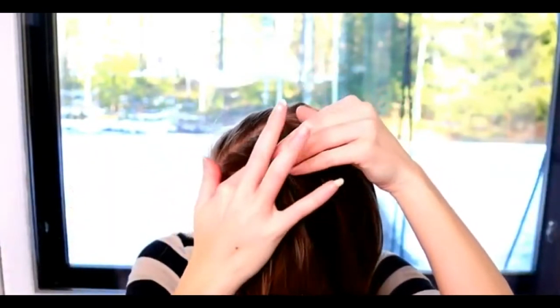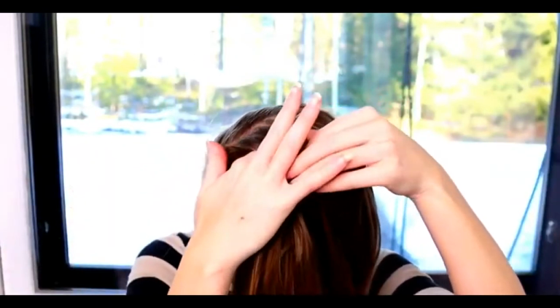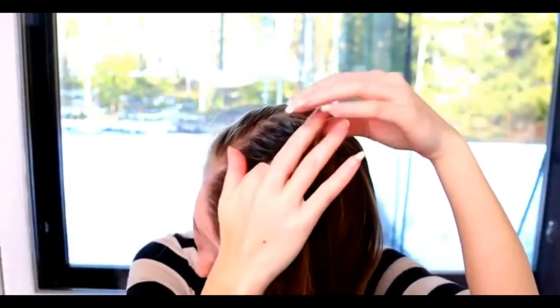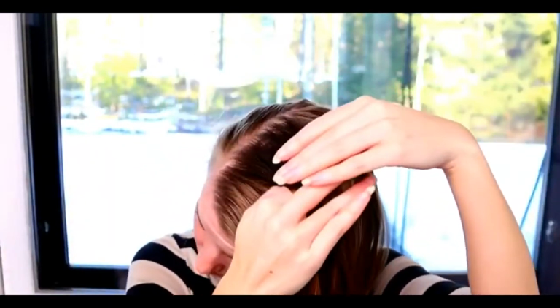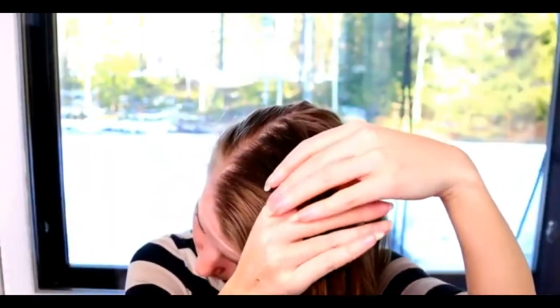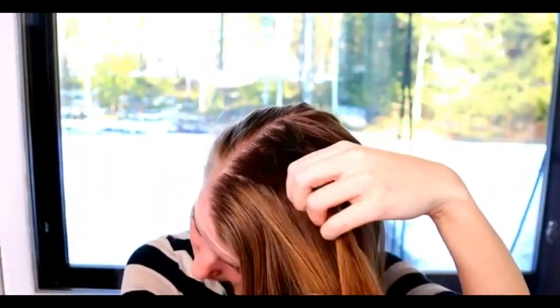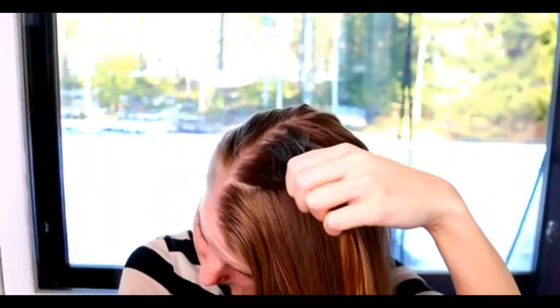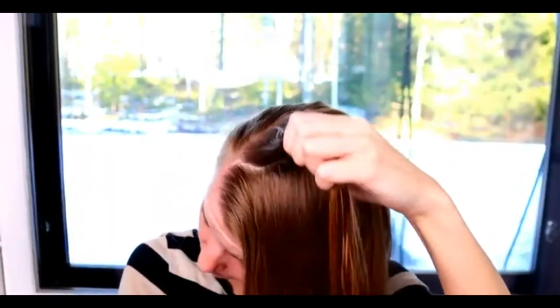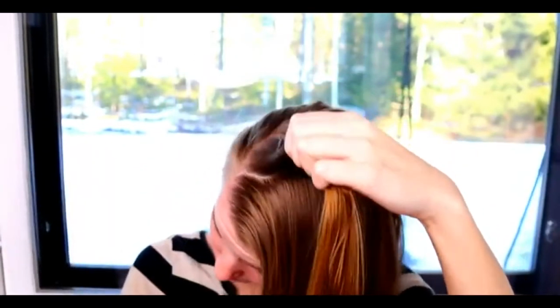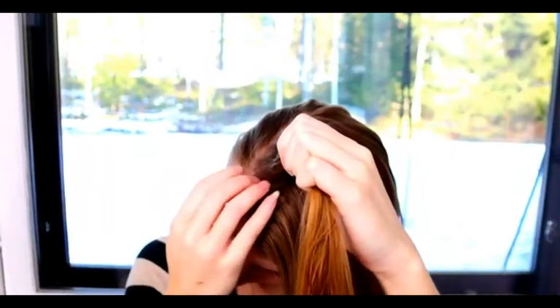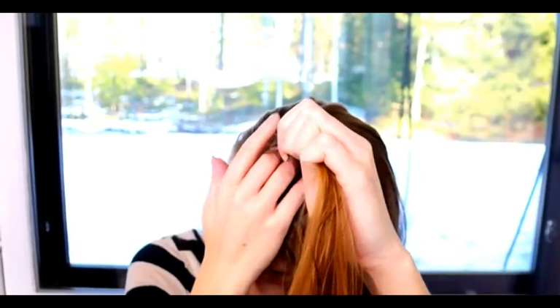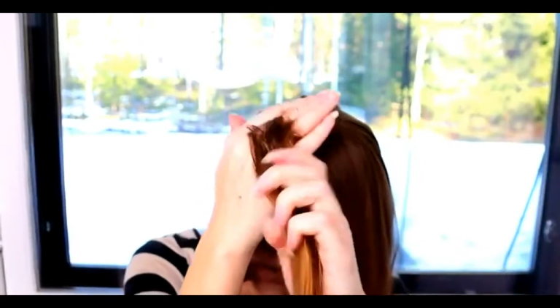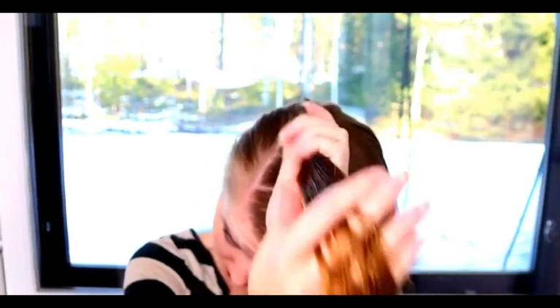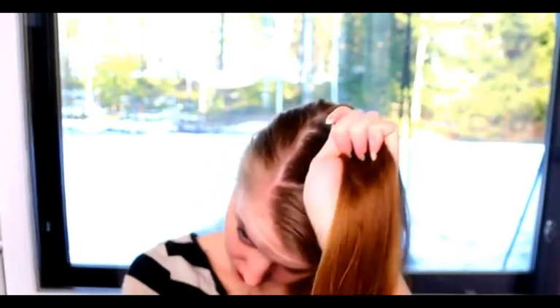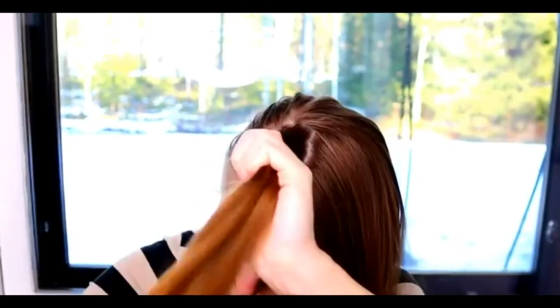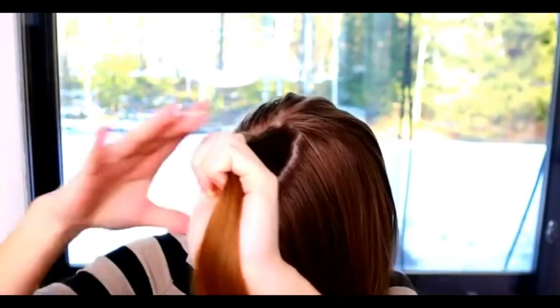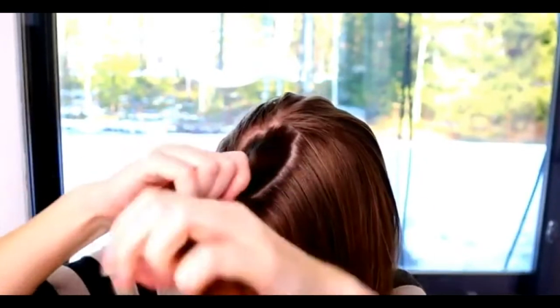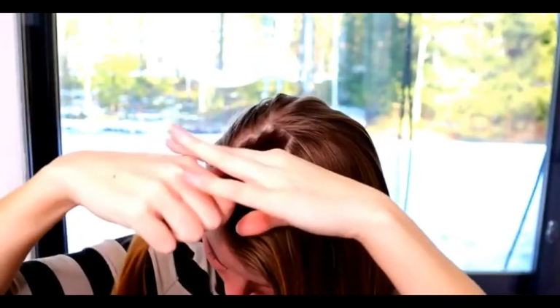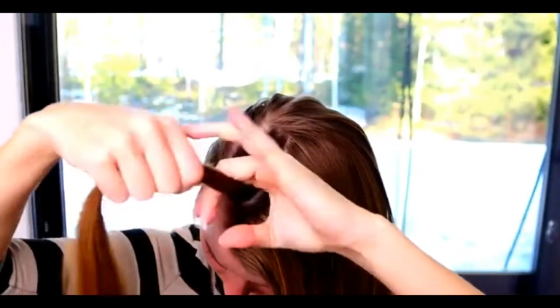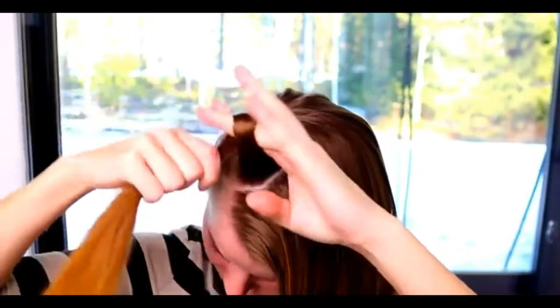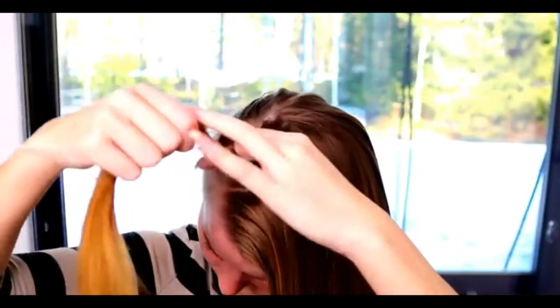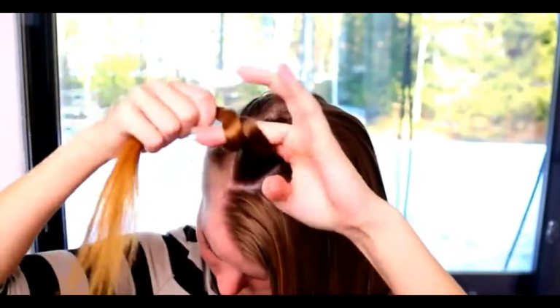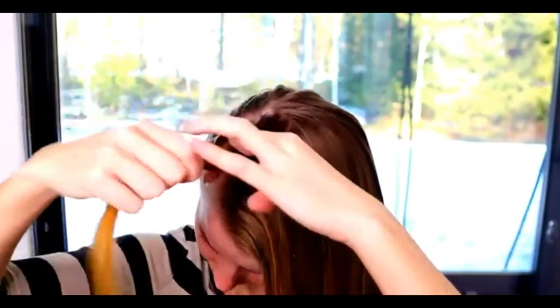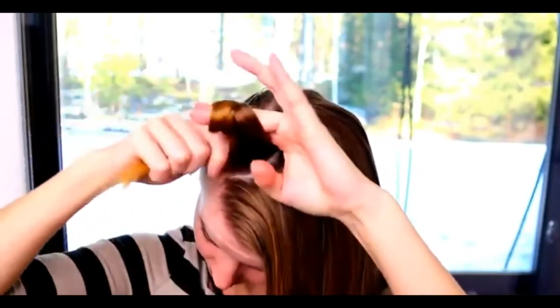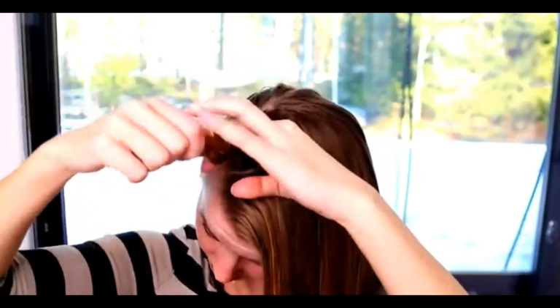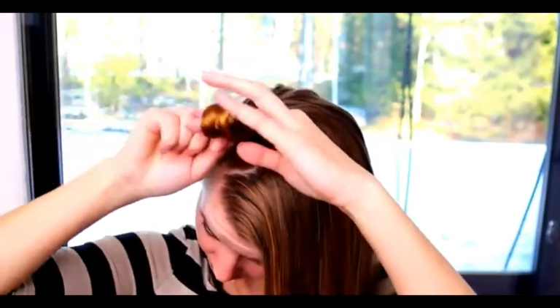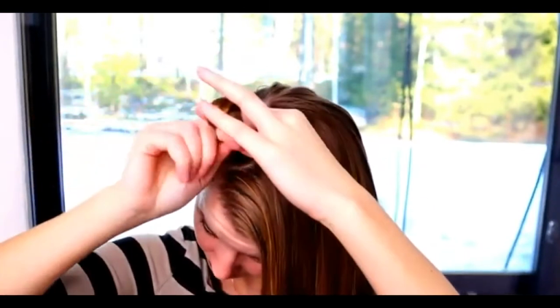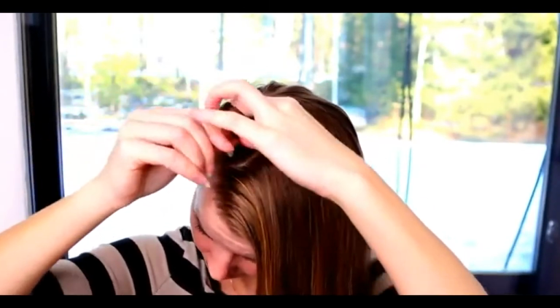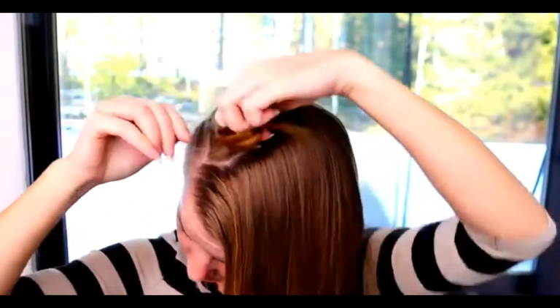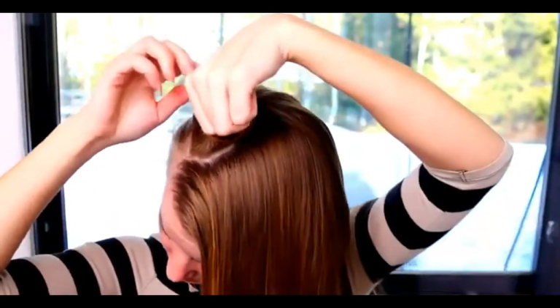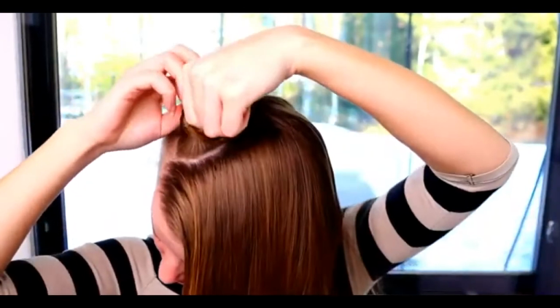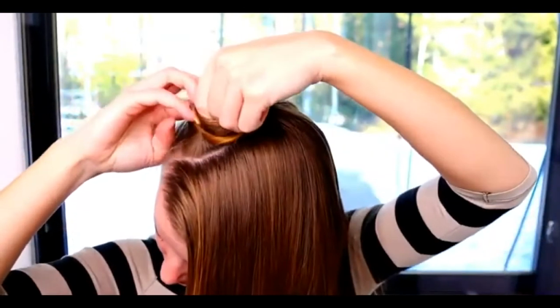Next, I take a piece of hair for the rope twist braid. I put it away to wait.